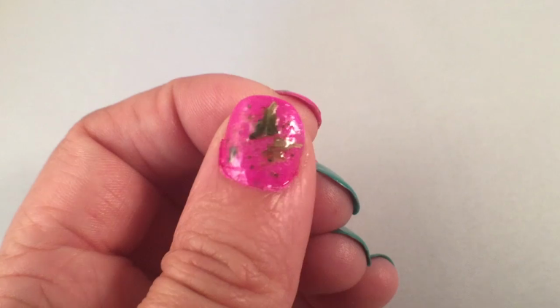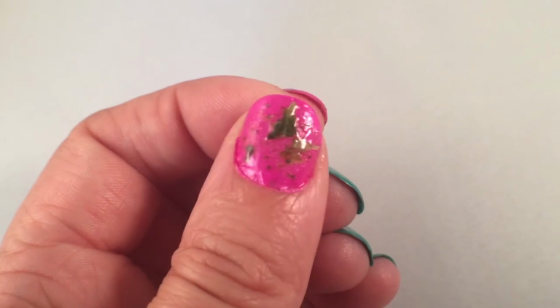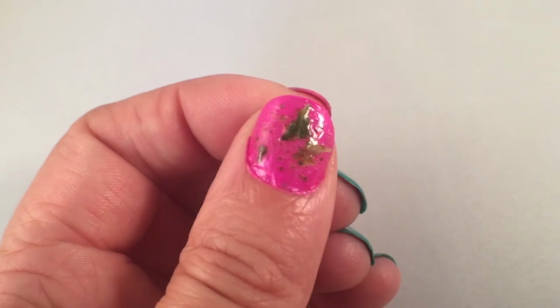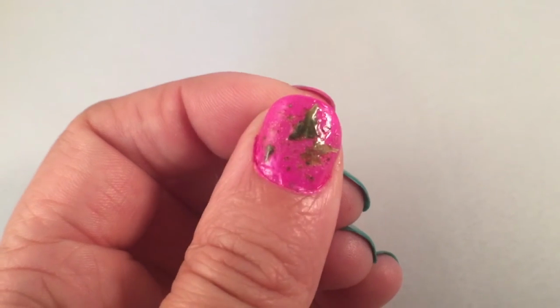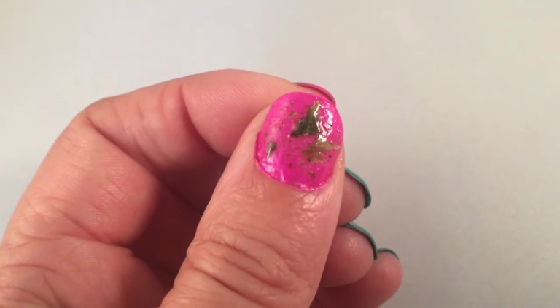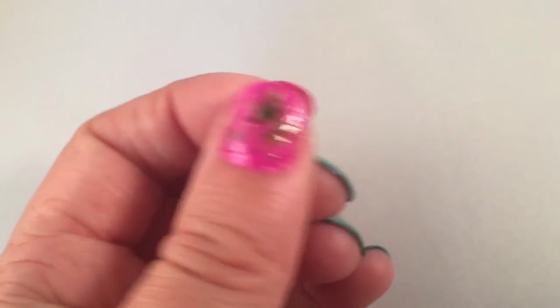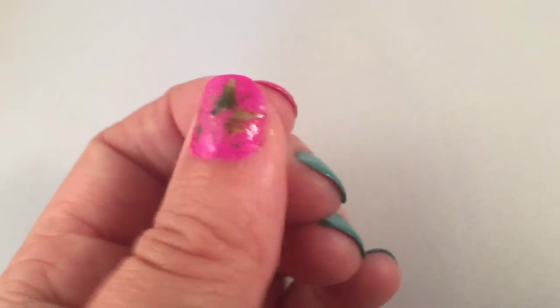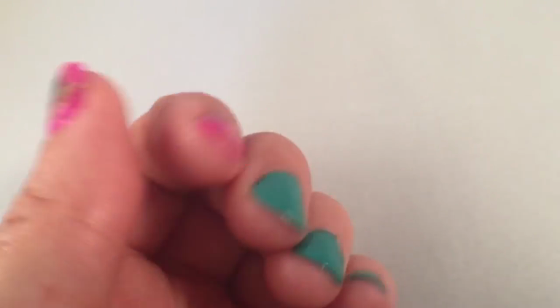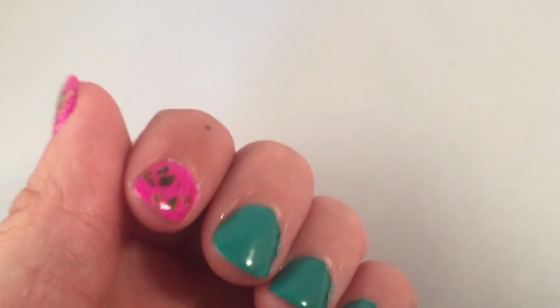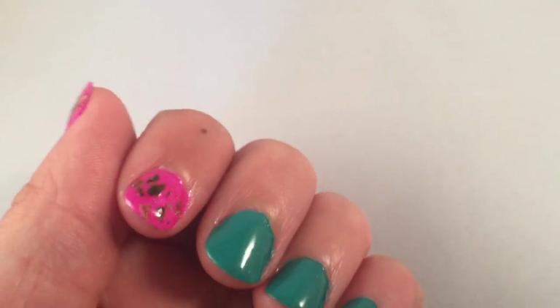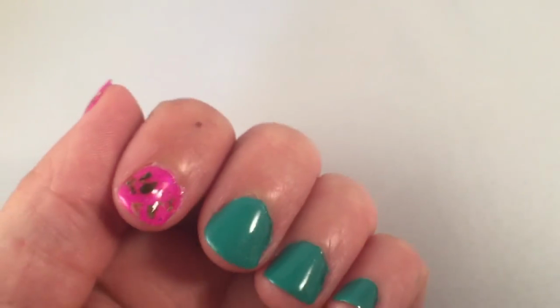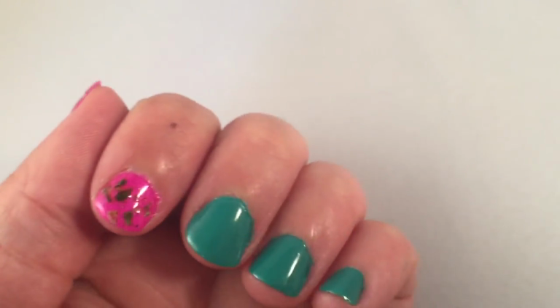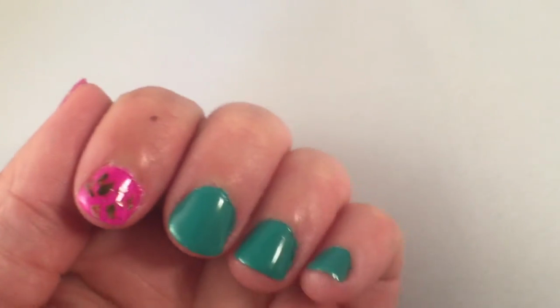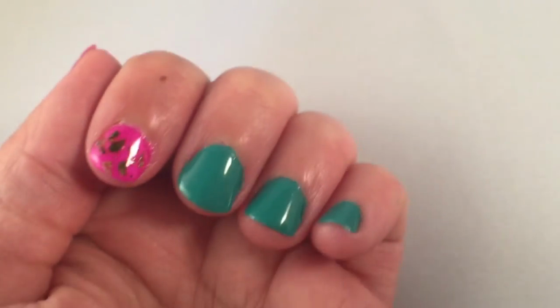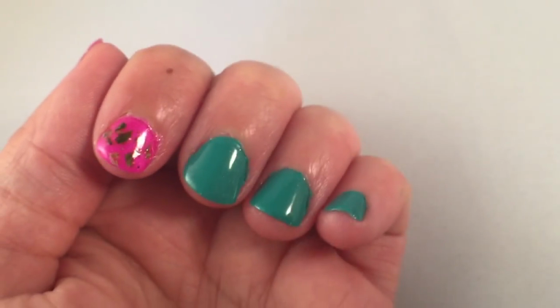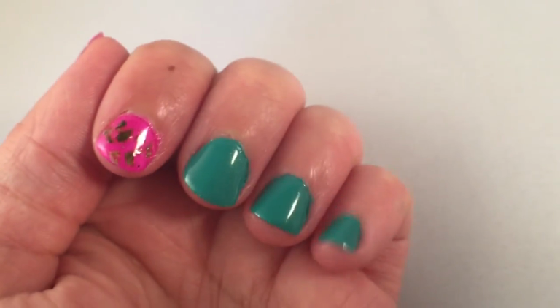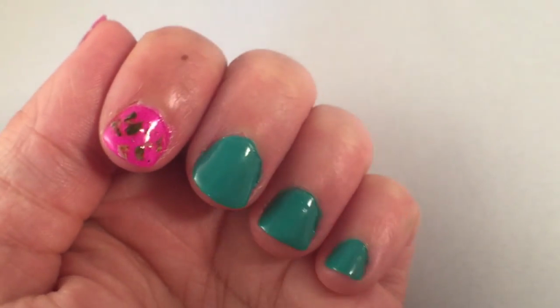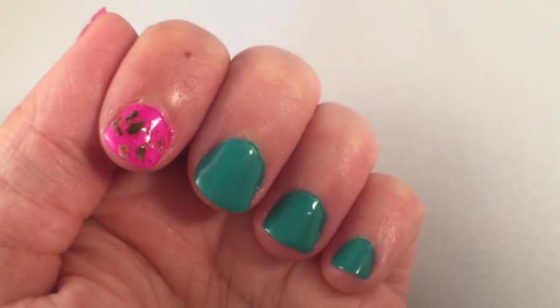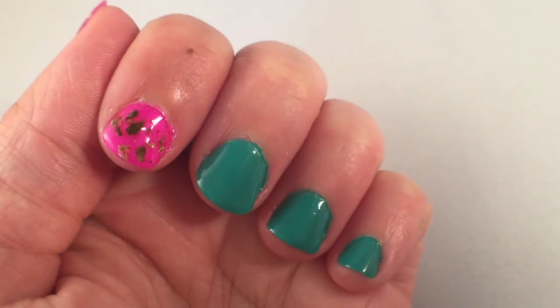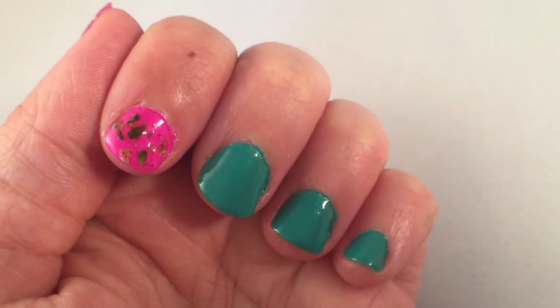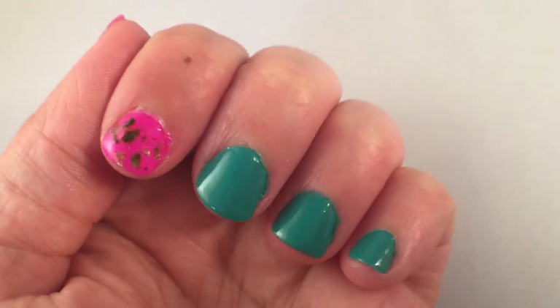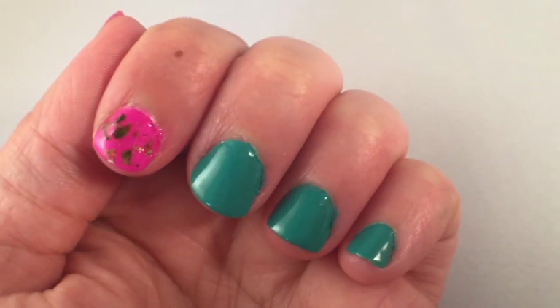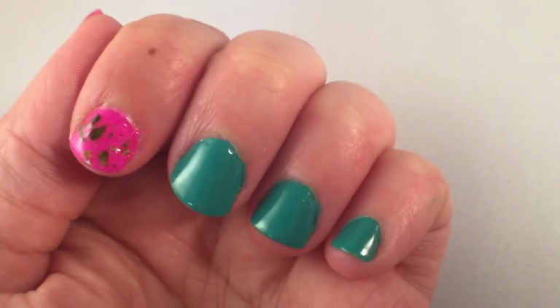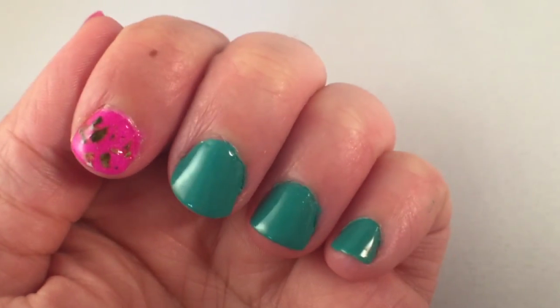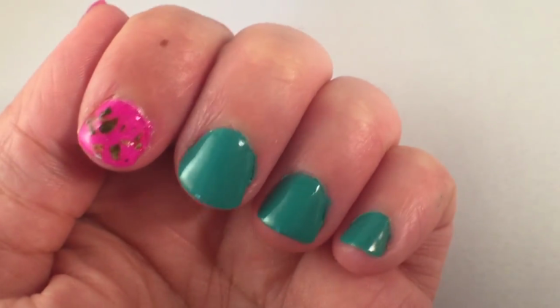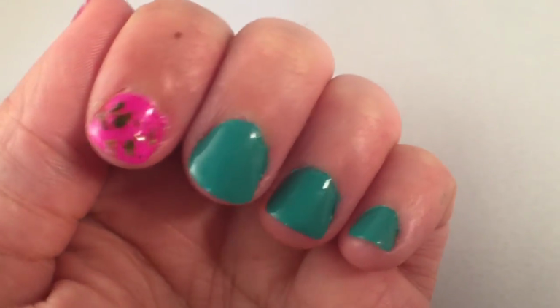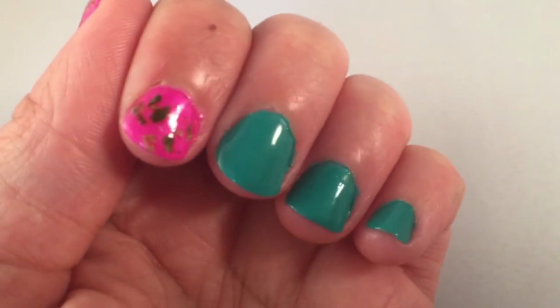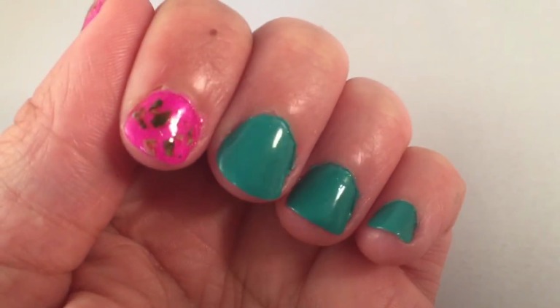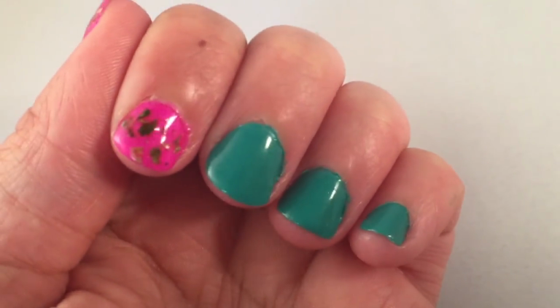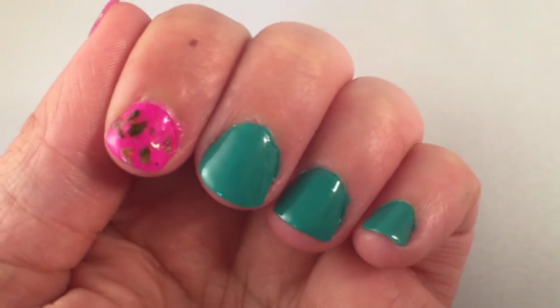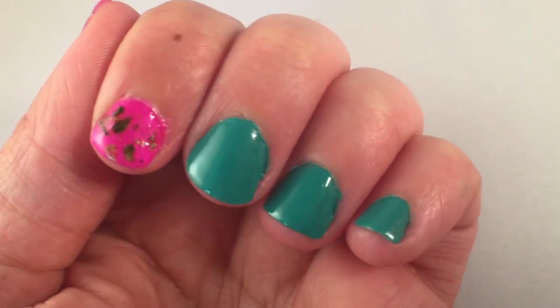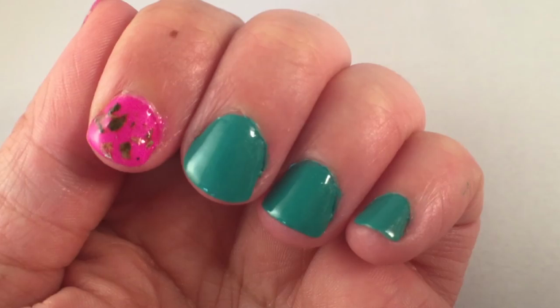Hey stoner girls! In this week's video I'm going to show you how to add marijuana to your nails.